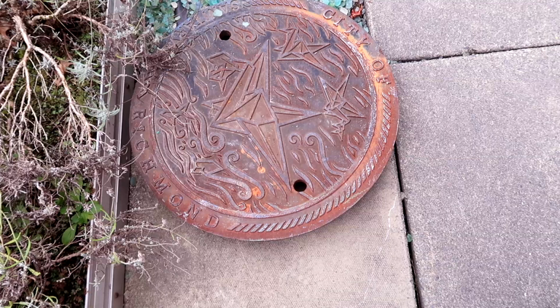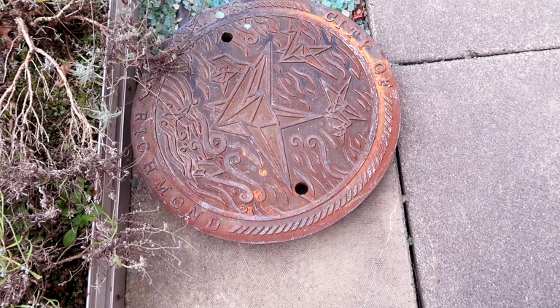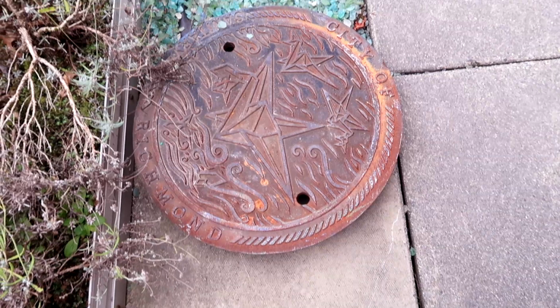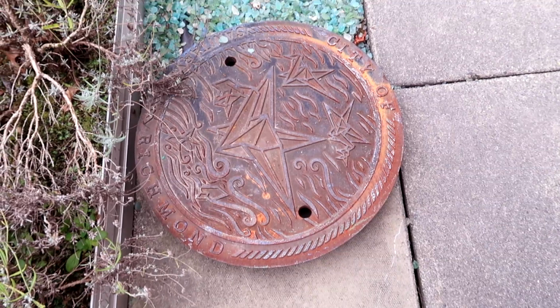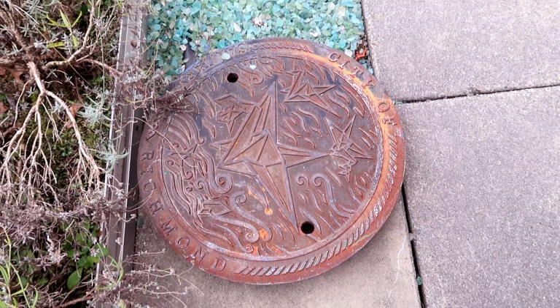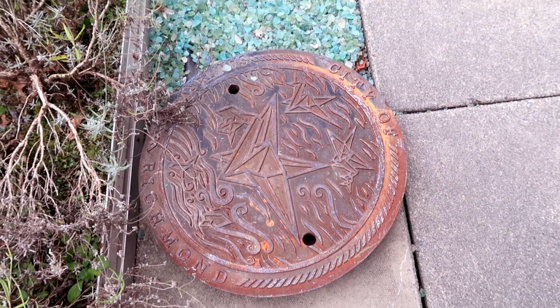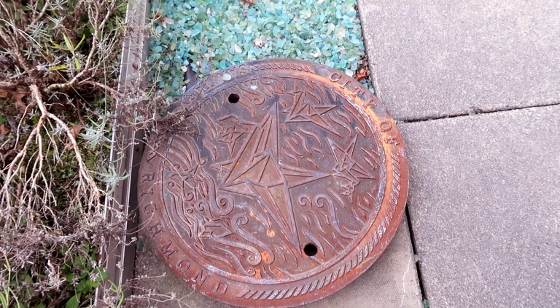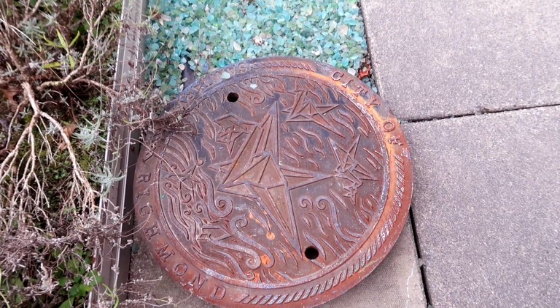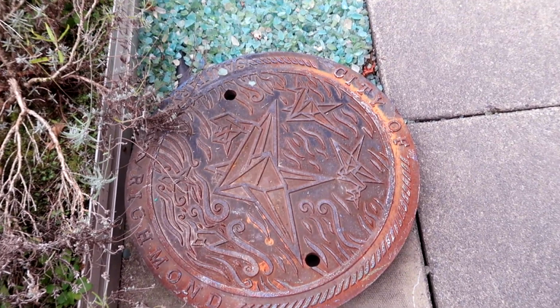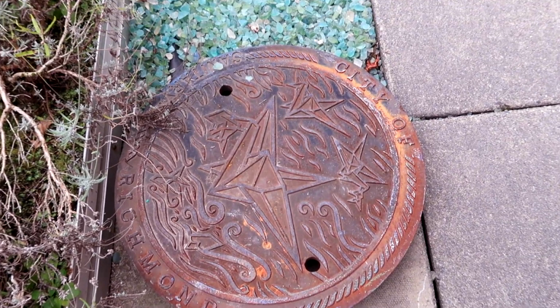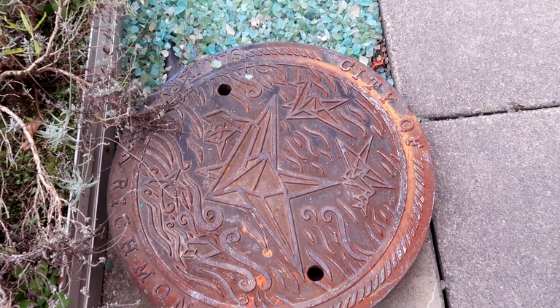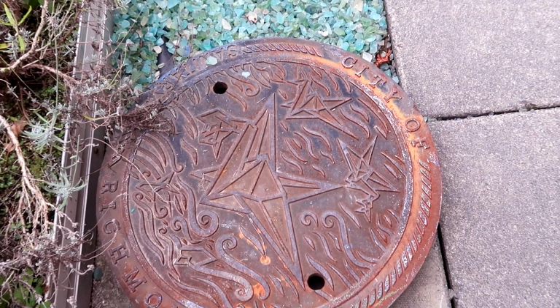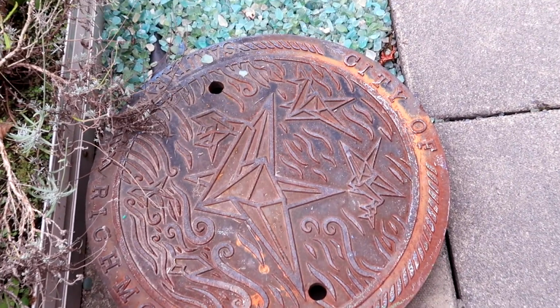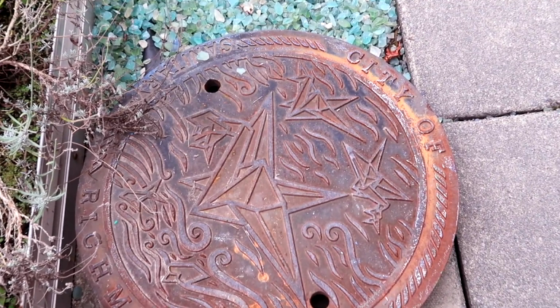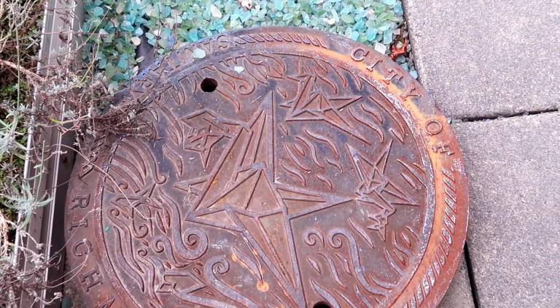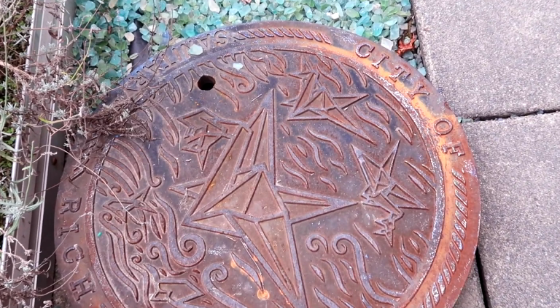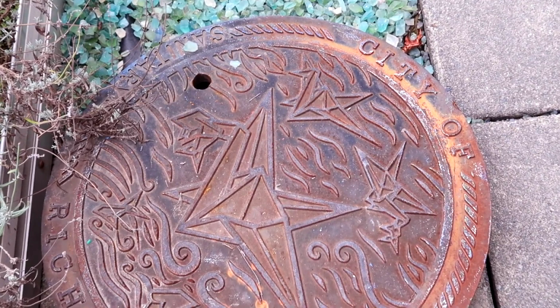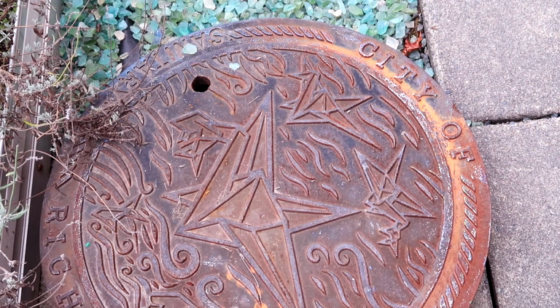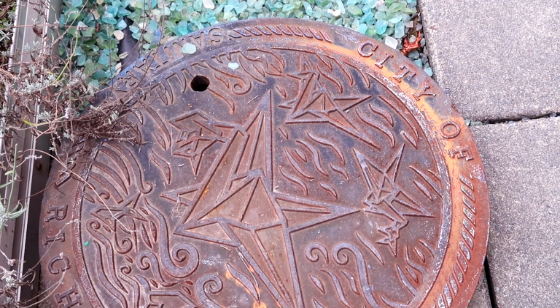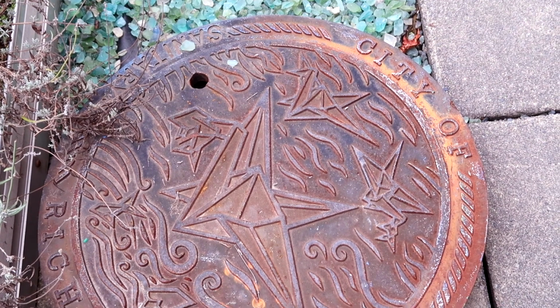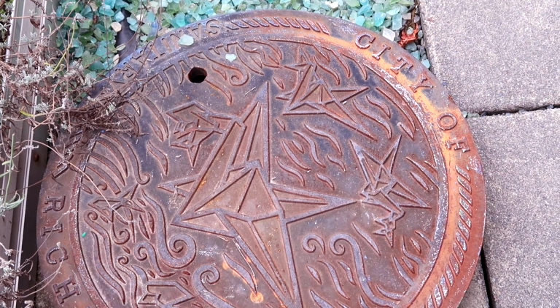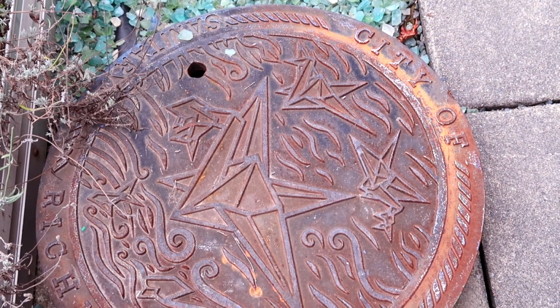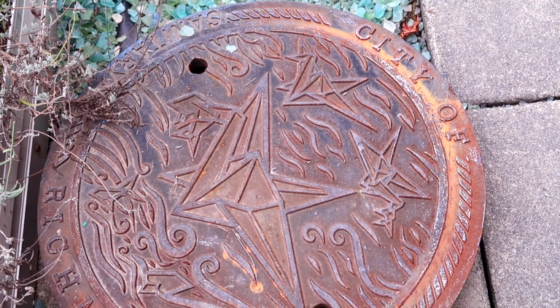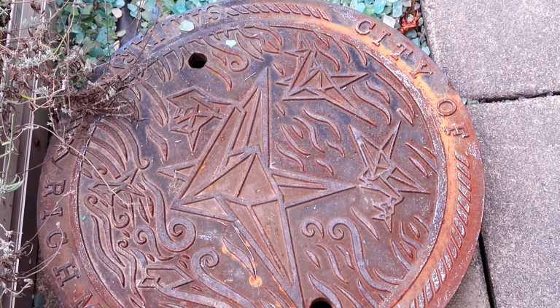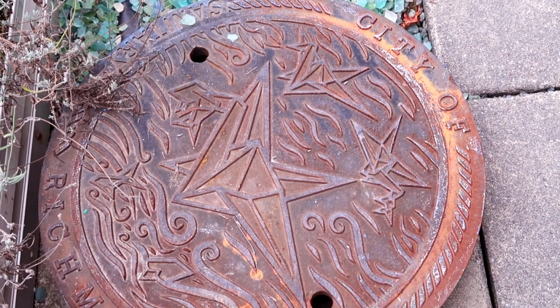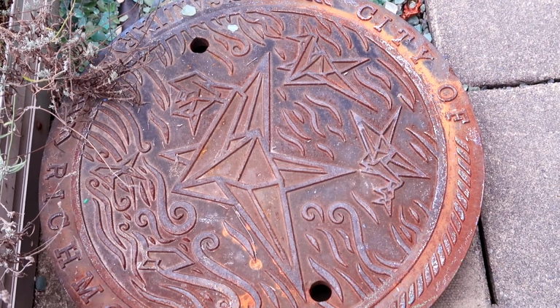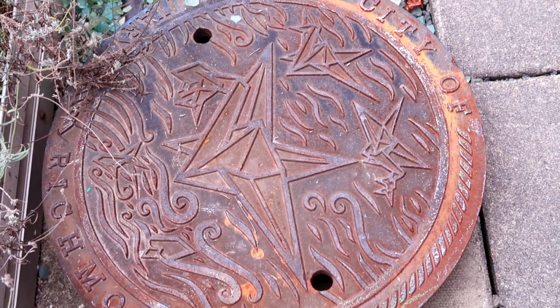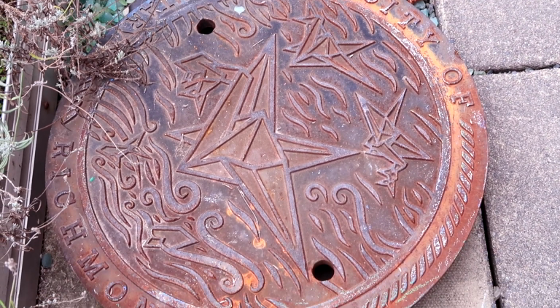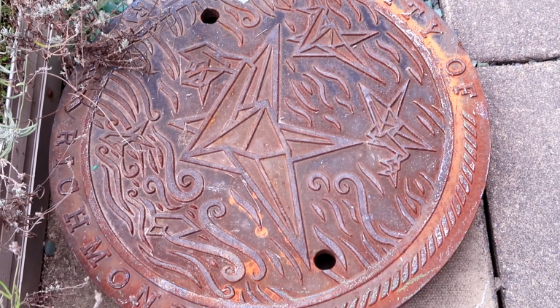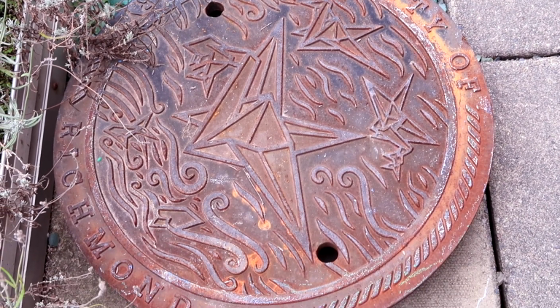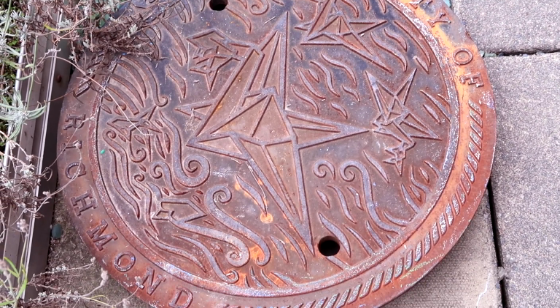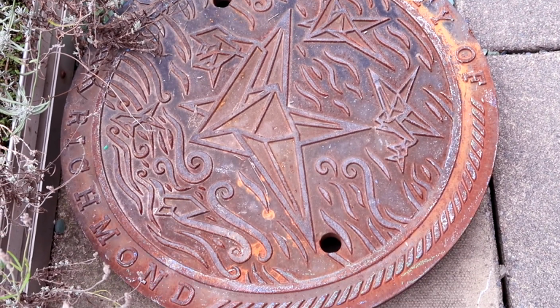Here's a manhole cover that was on display — art found even in the street. I always want to take paper with me so I can take rubbings of stuff.